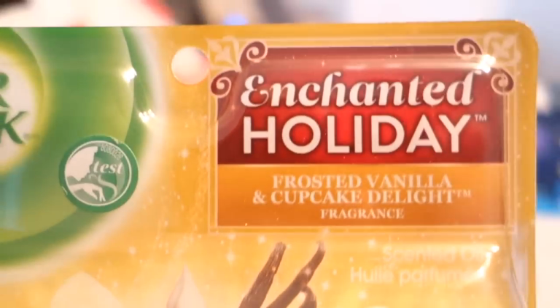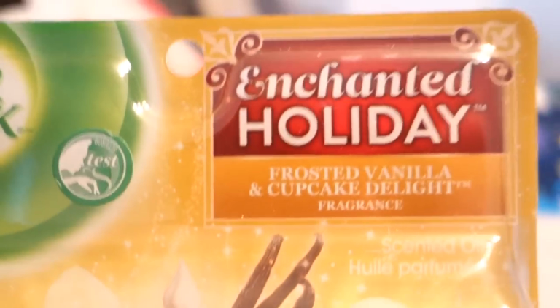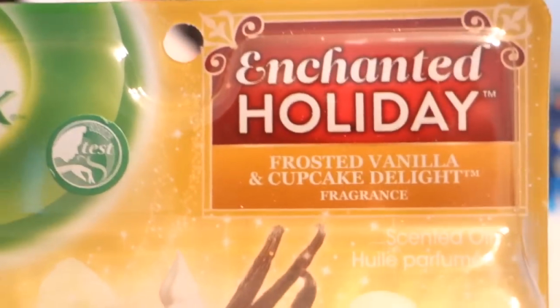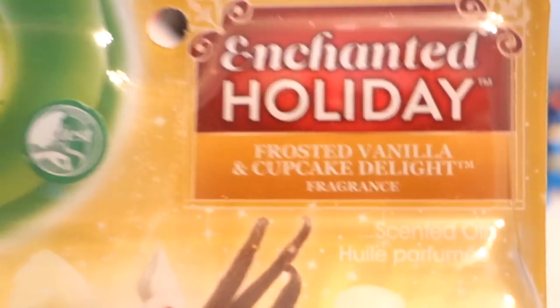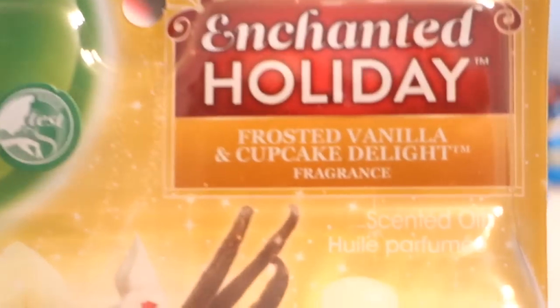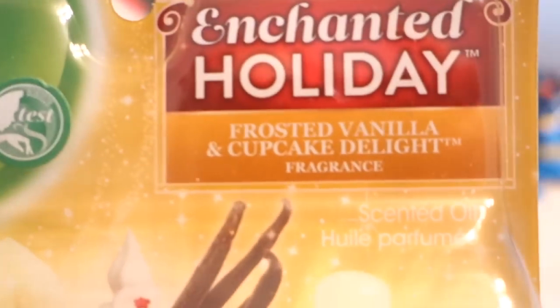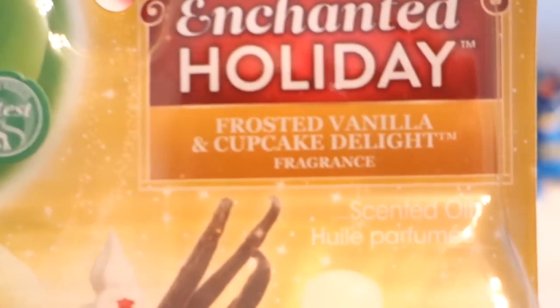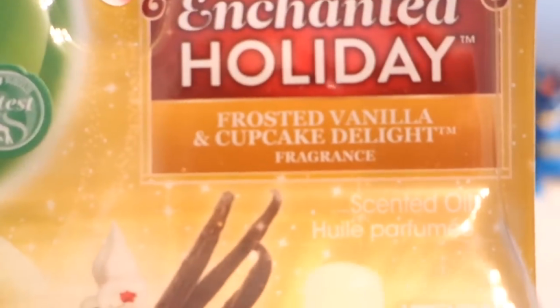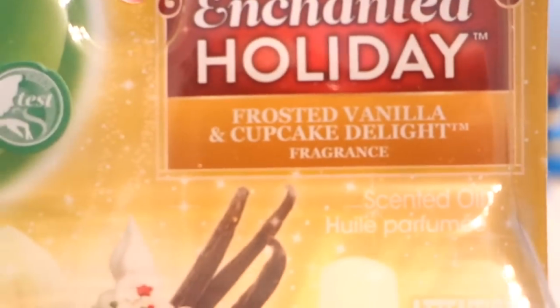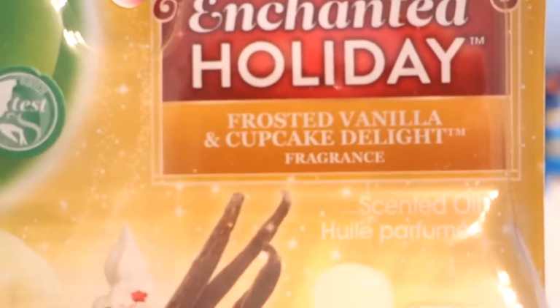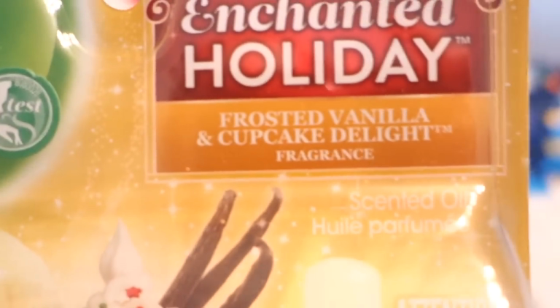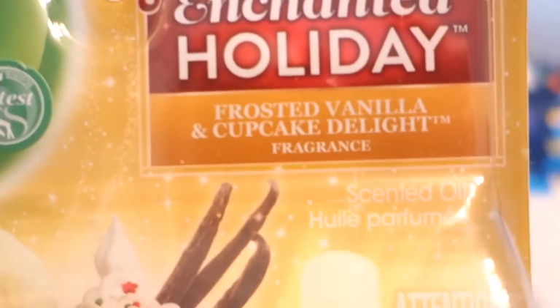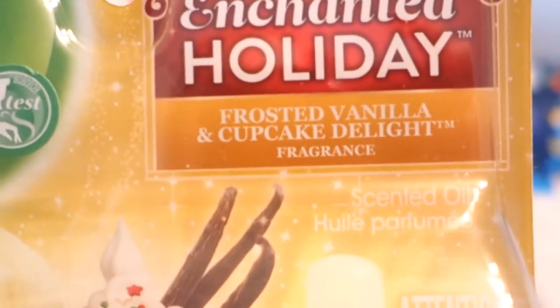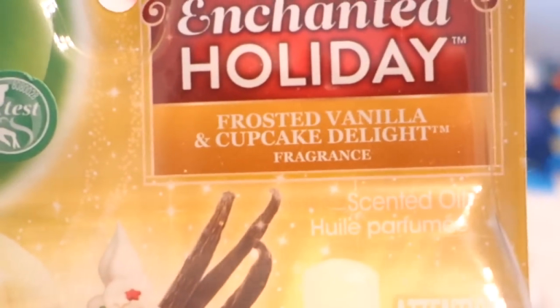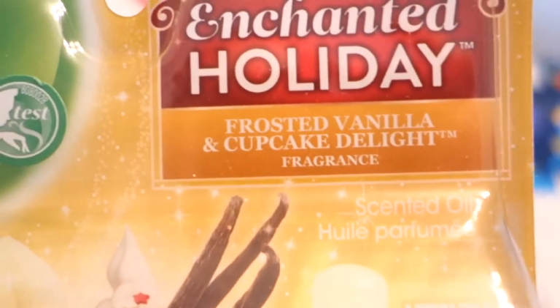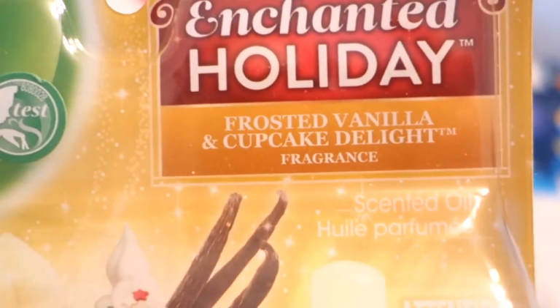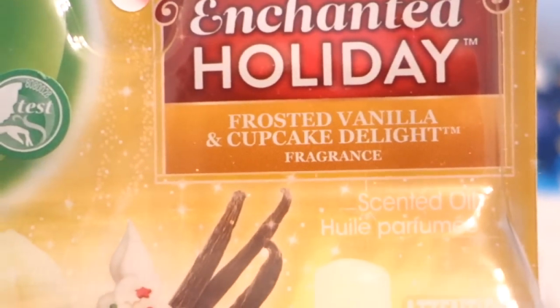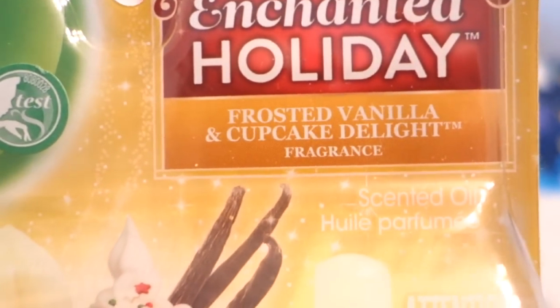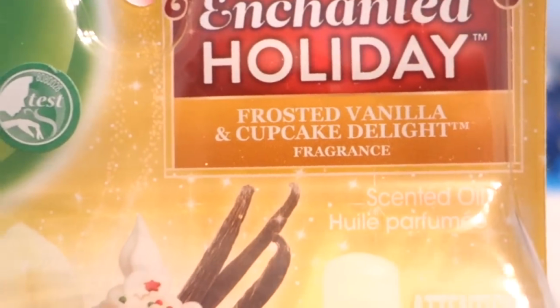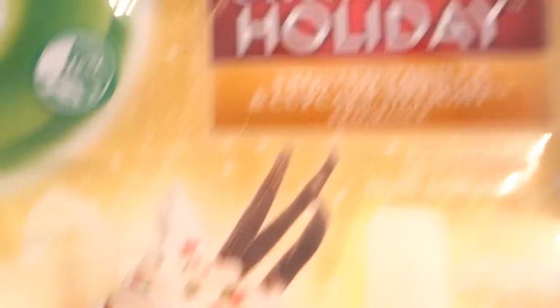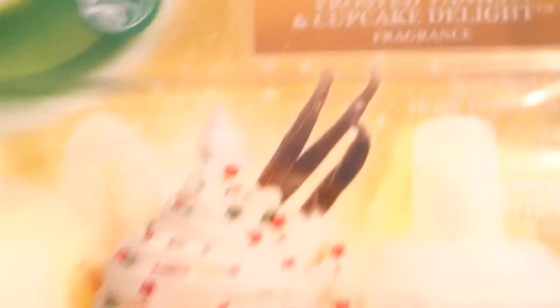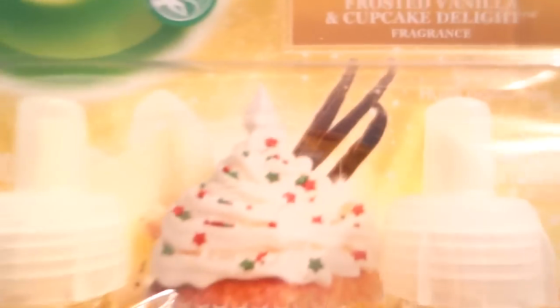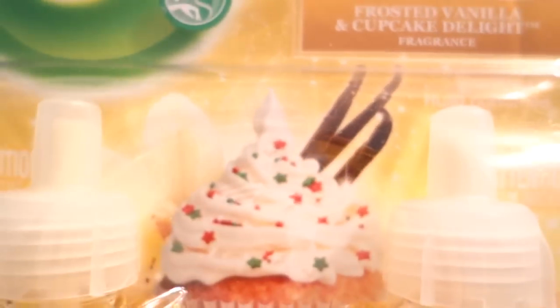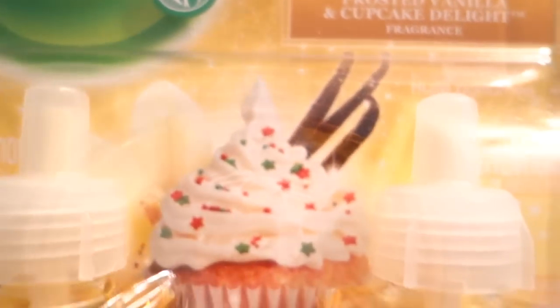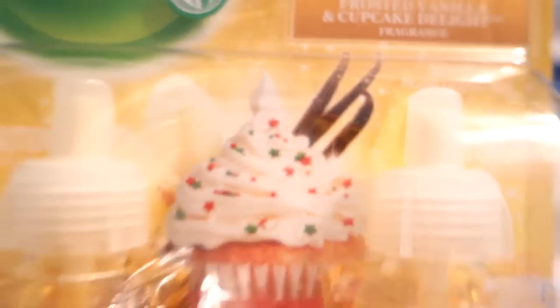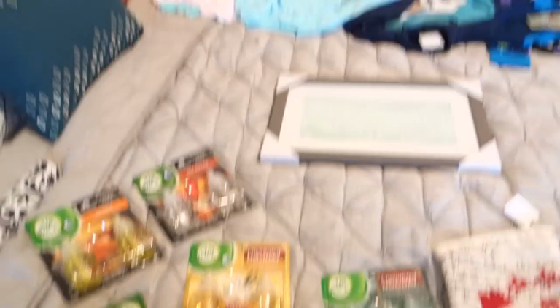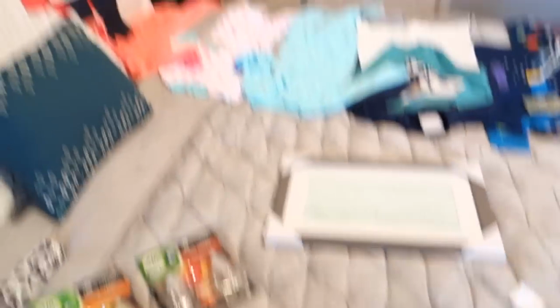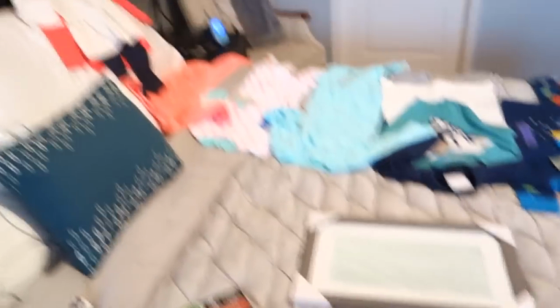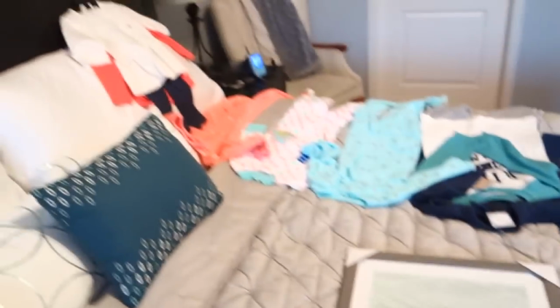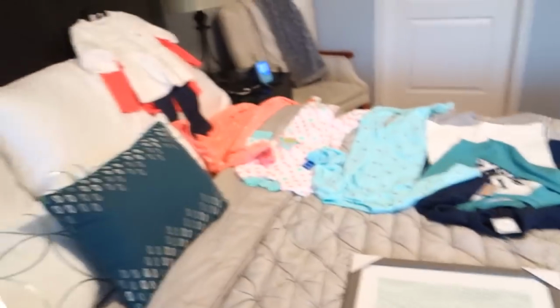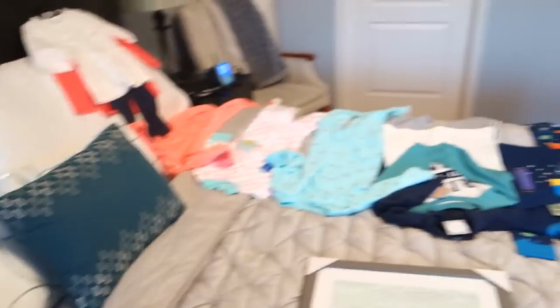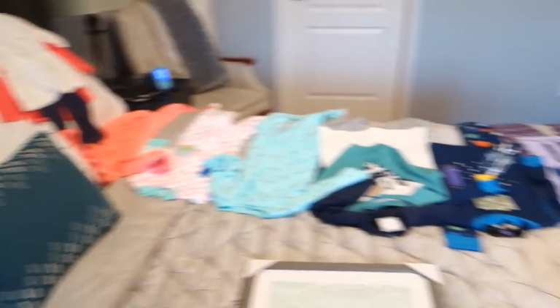And lastly, I found this one: Frosted Vanilla and Cupcake Delight. Come on — that sounds amazing.